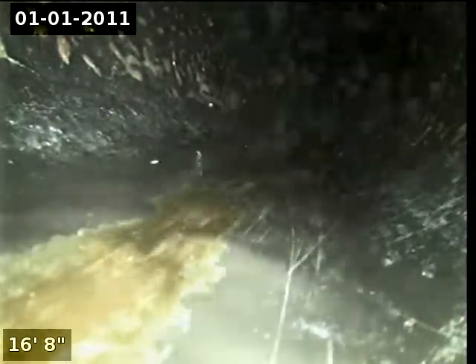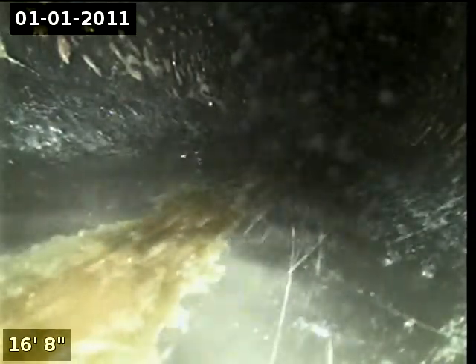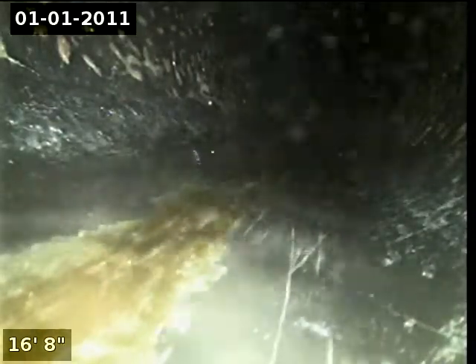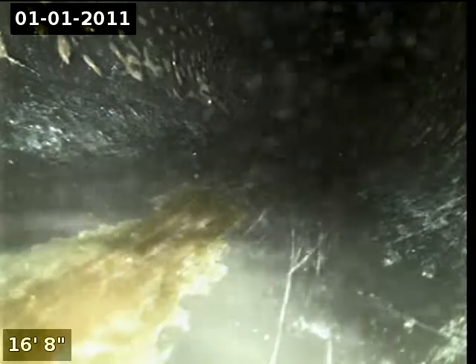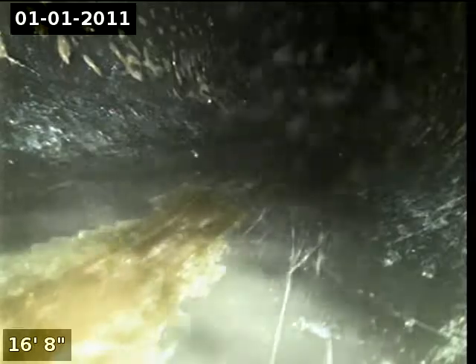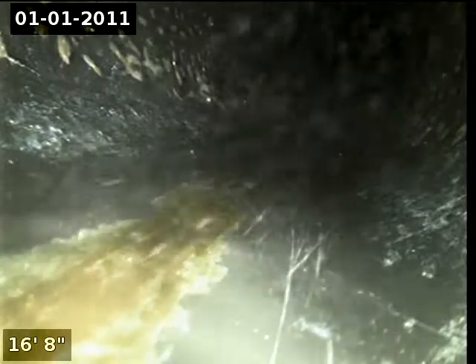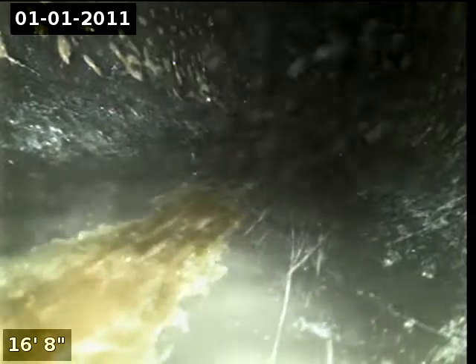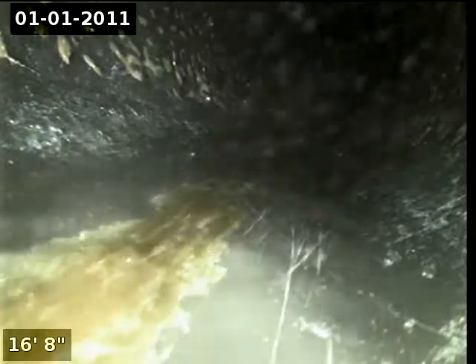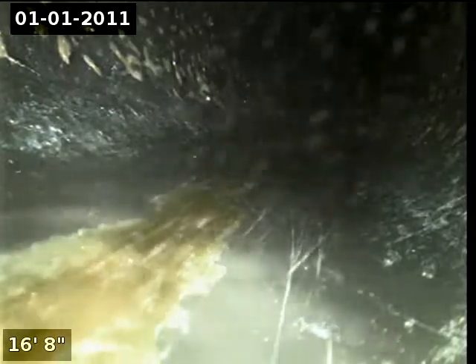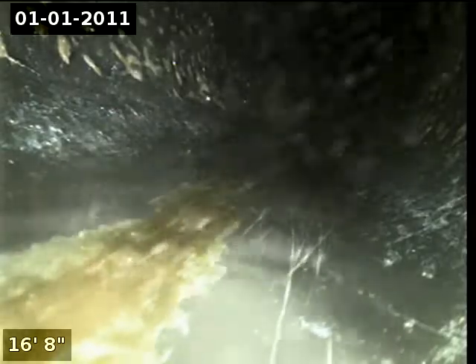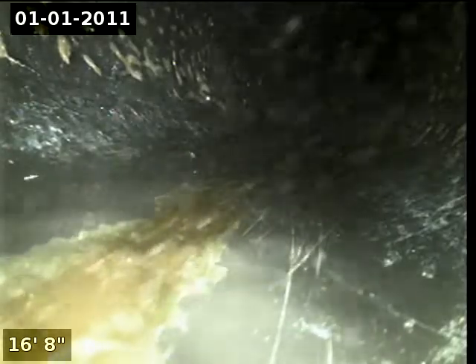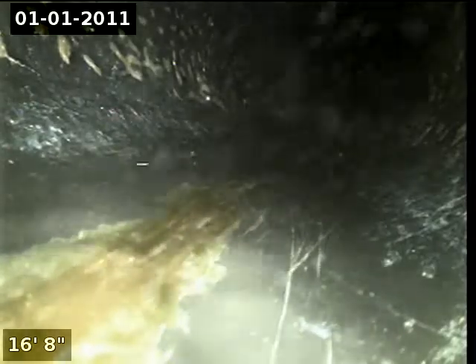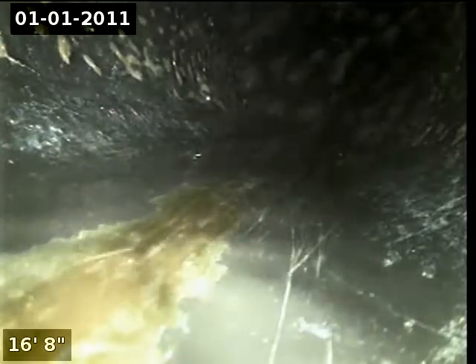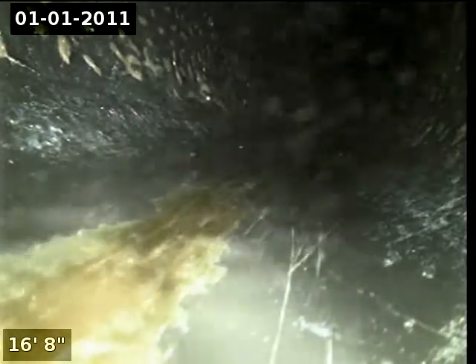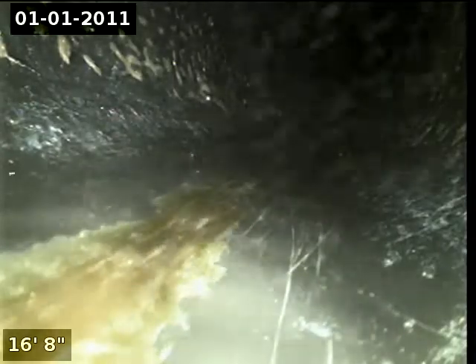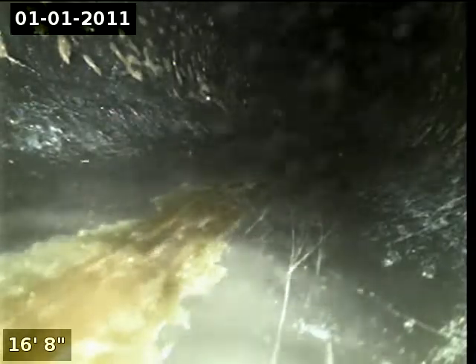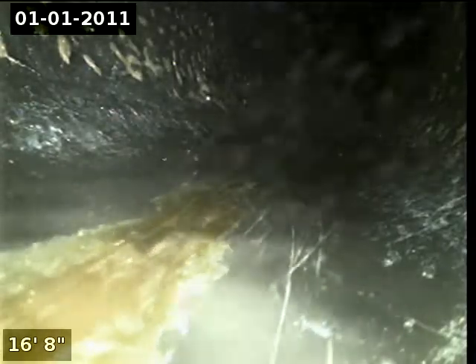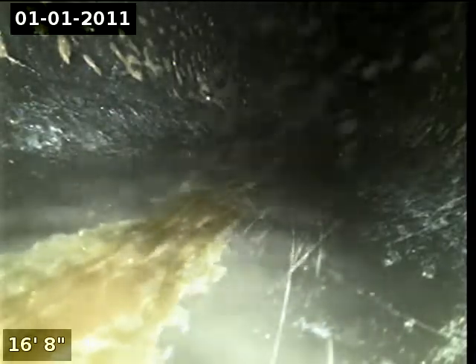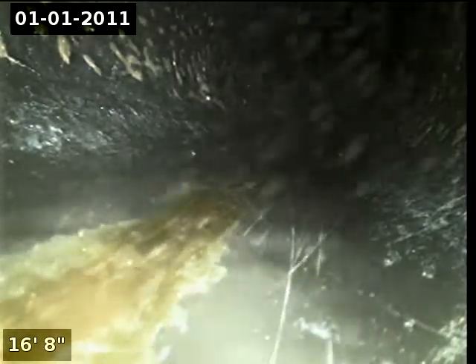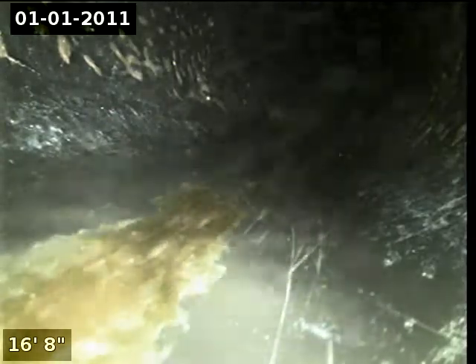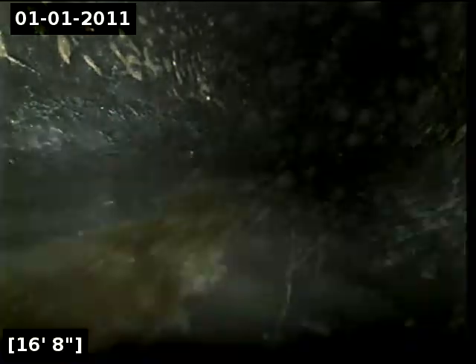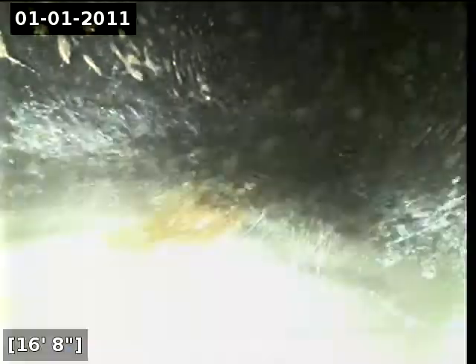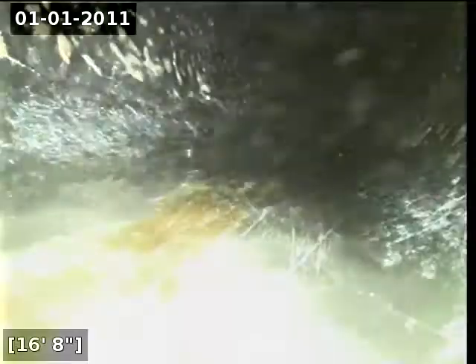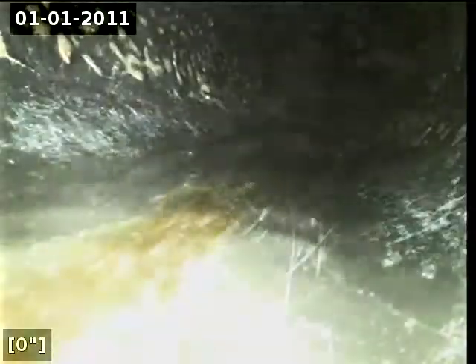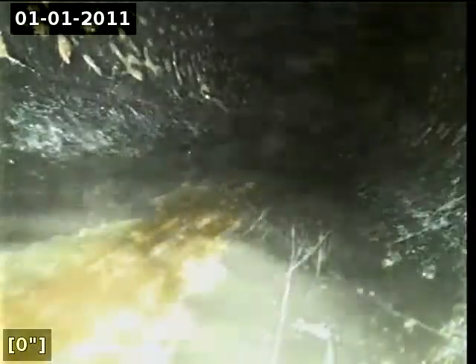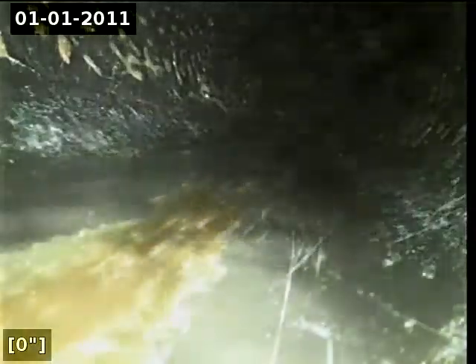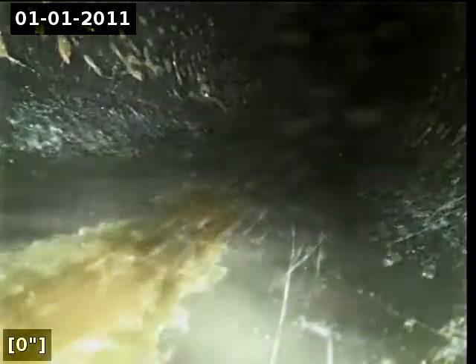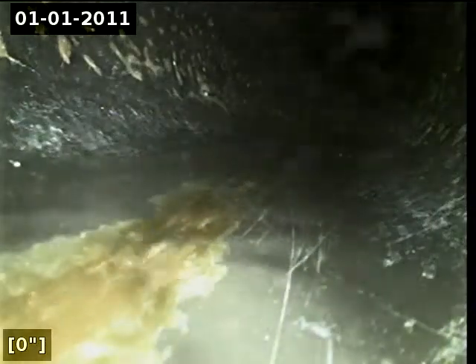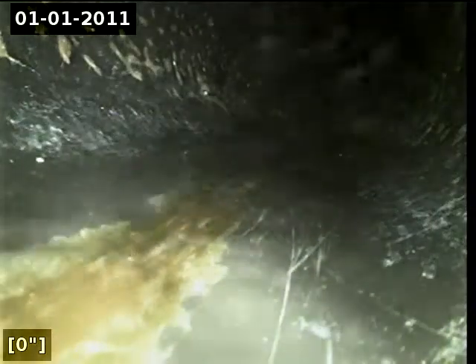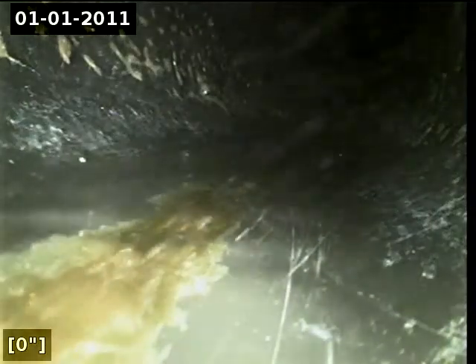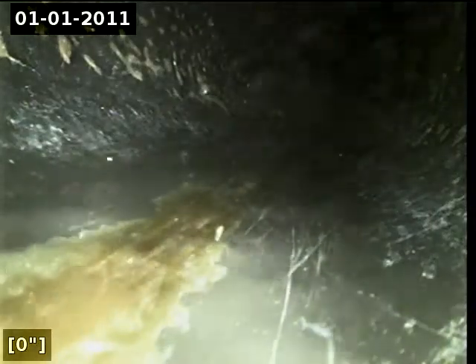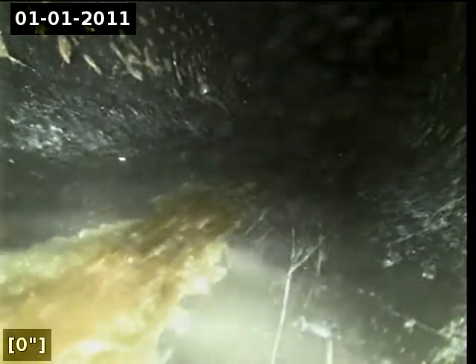We're in the horizontal position. I'm going to zero out the foot meter and then continue with the inspection.